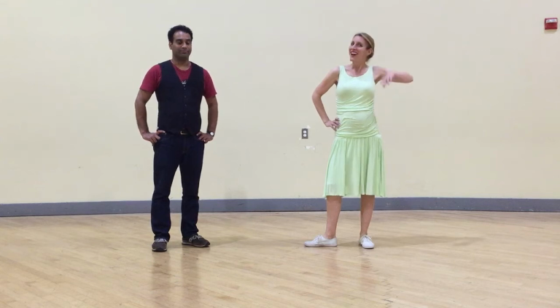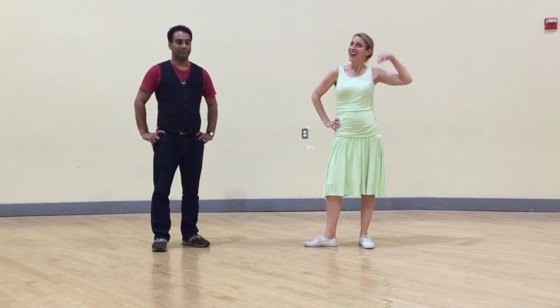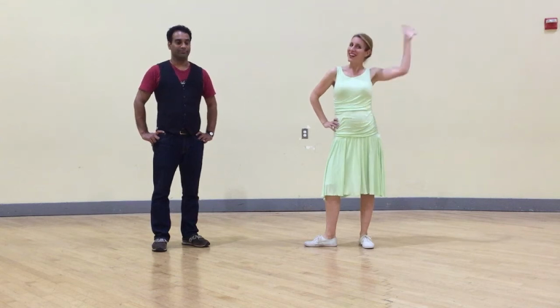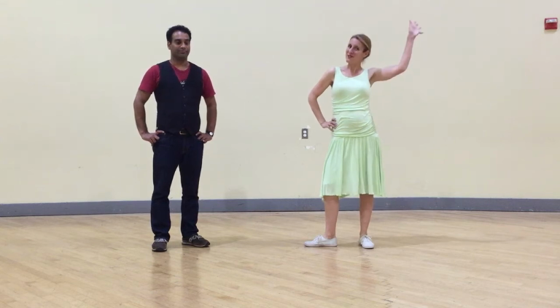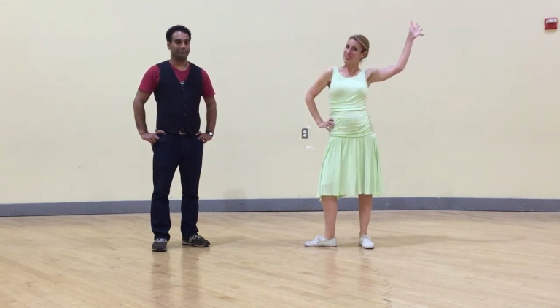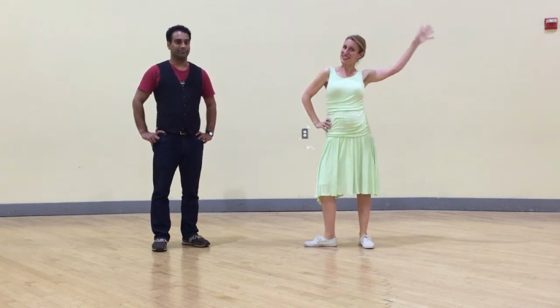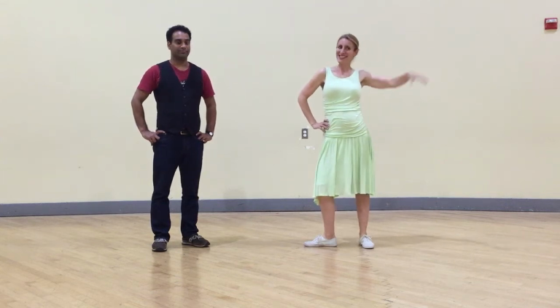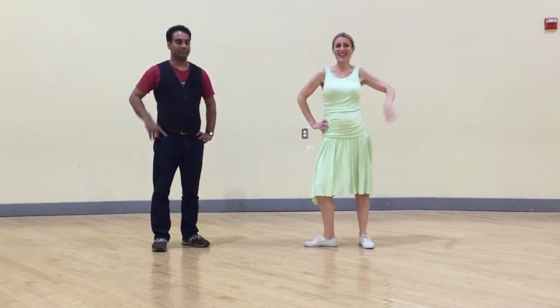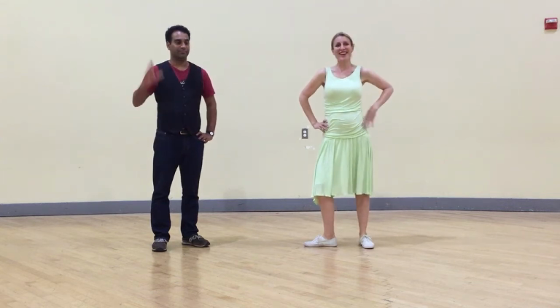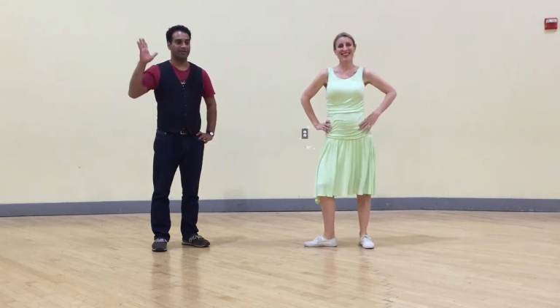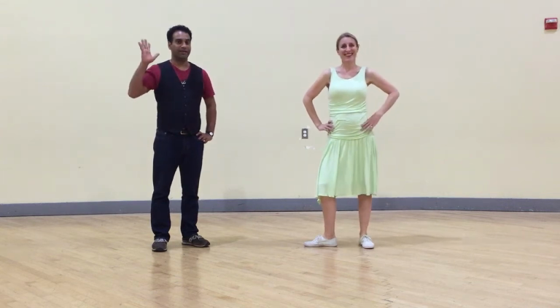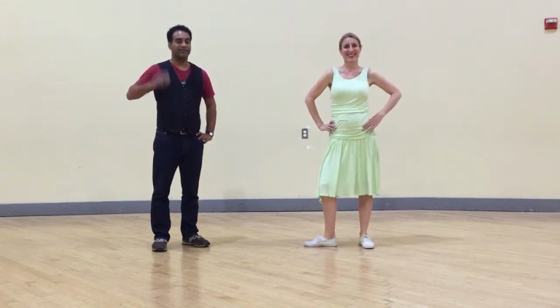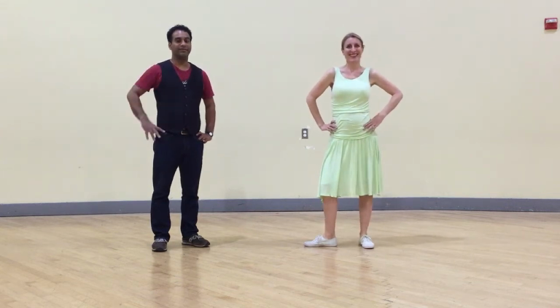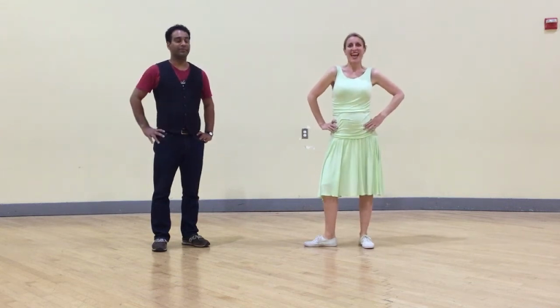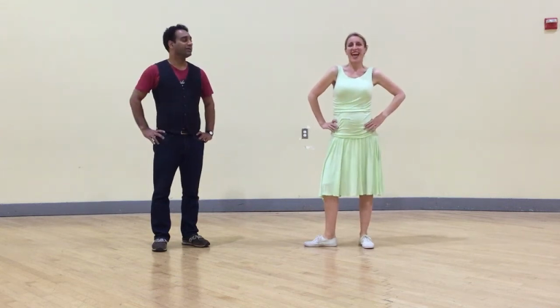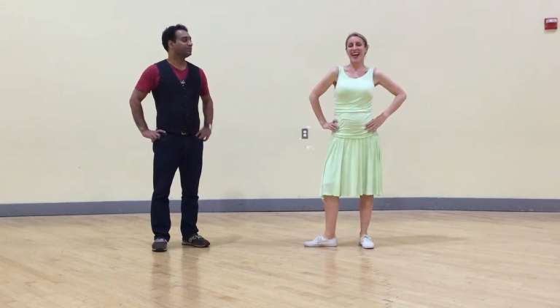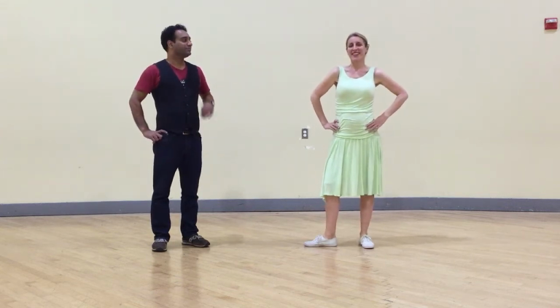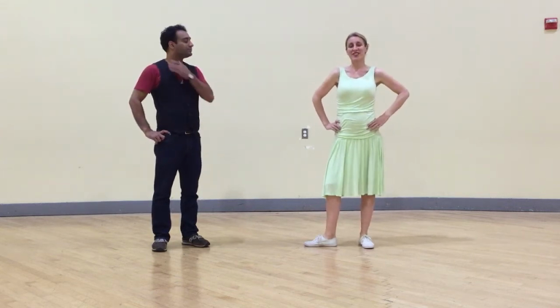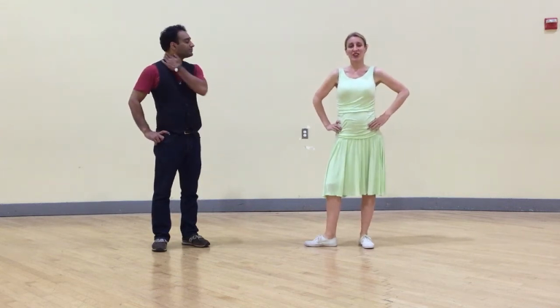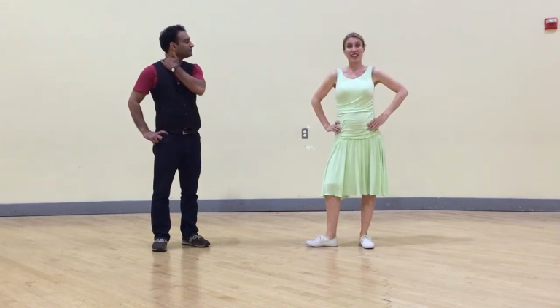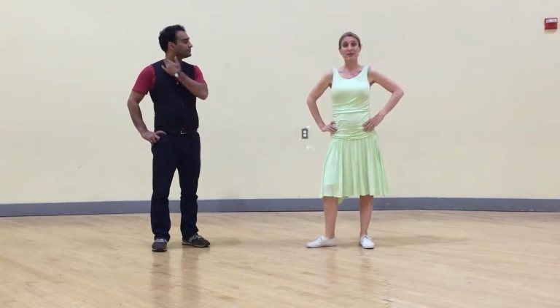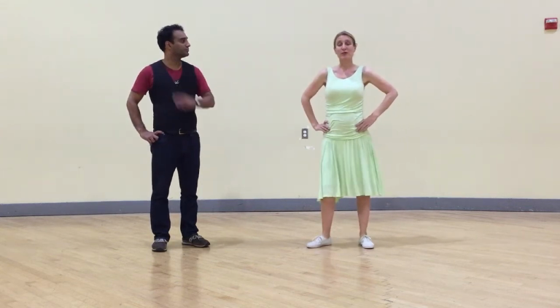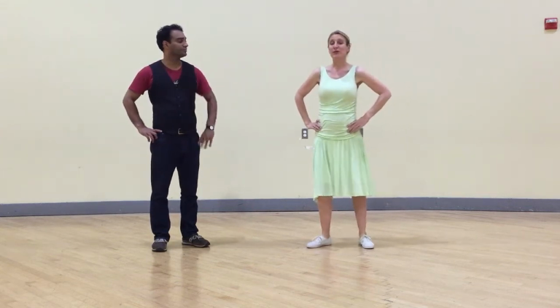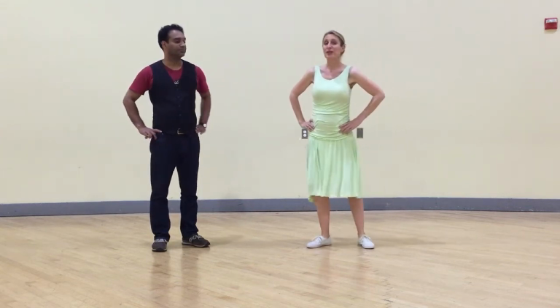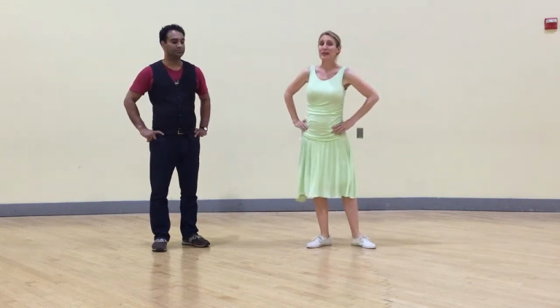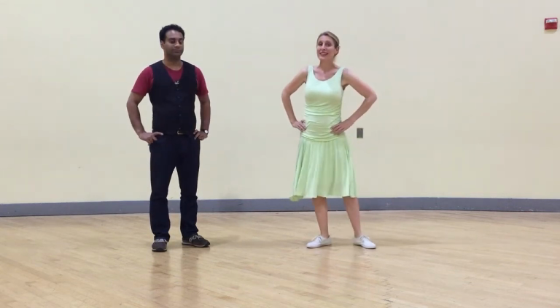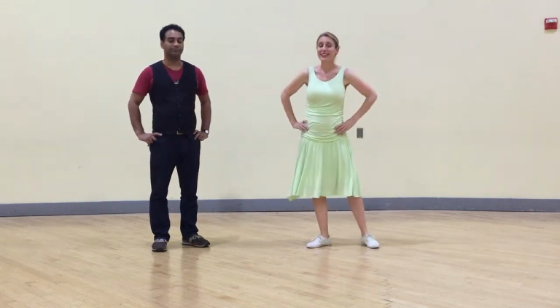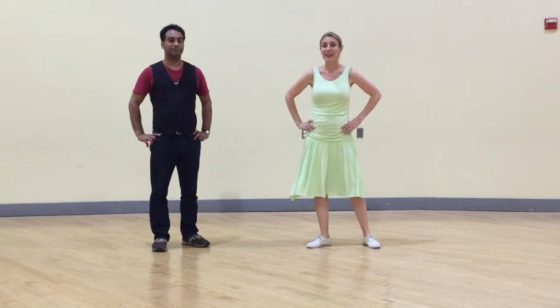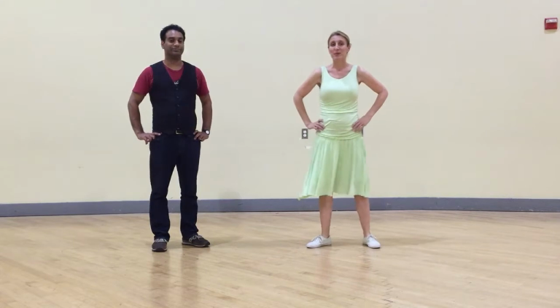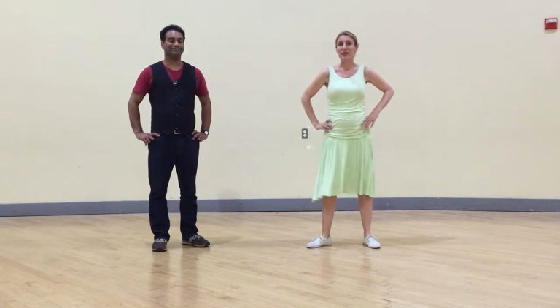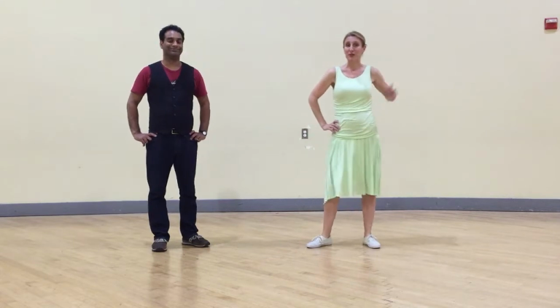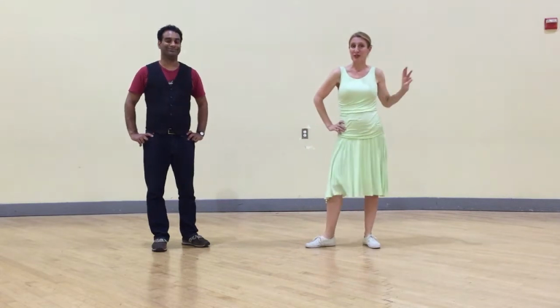Hi everybody, this is Jen. Nathan. And this is our class summary for intermediate Lindy Hop week three.